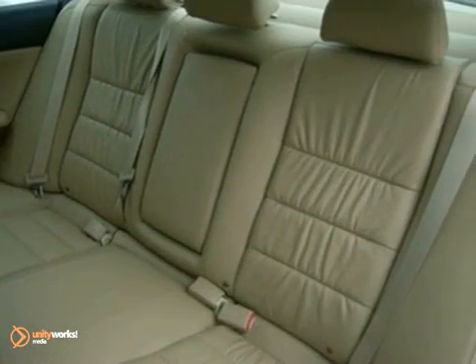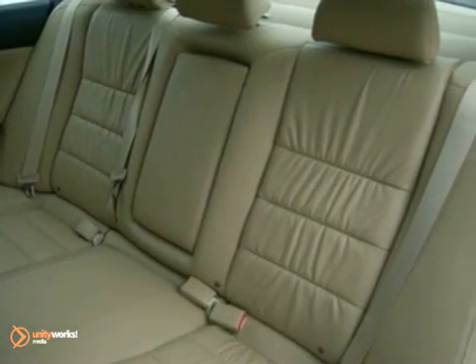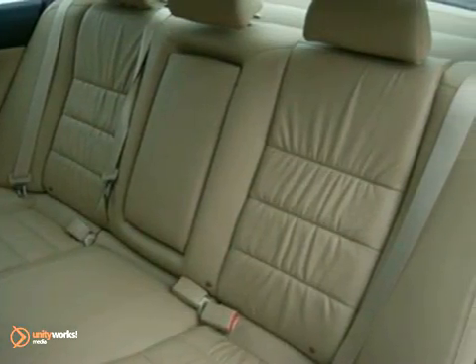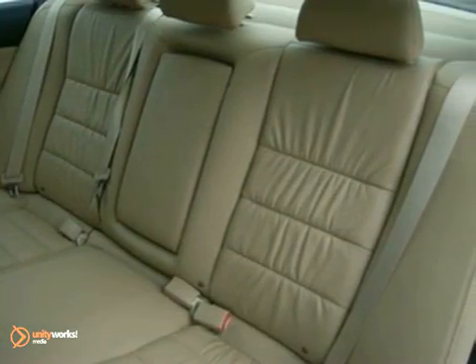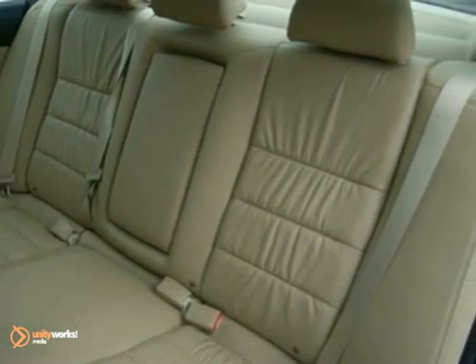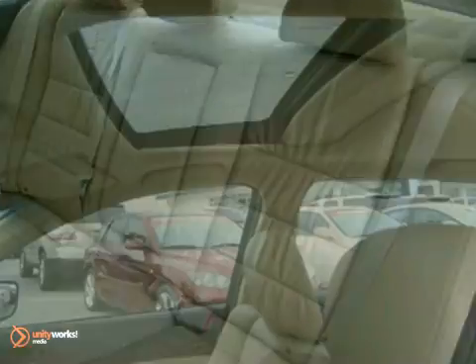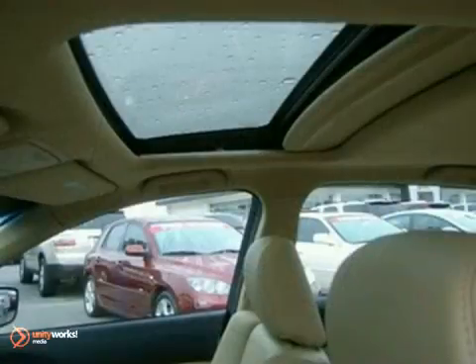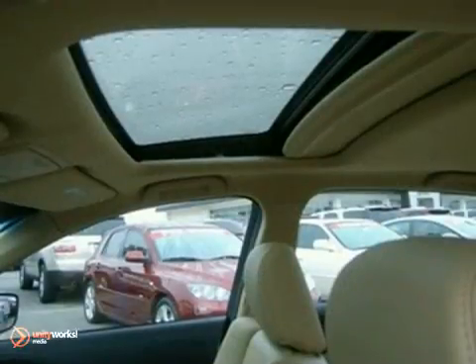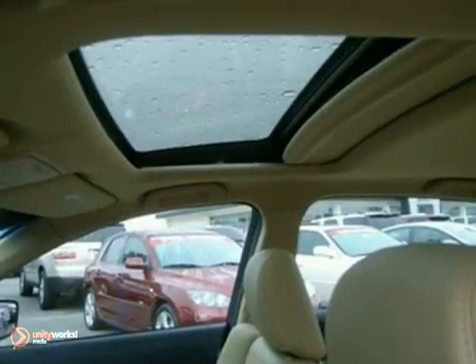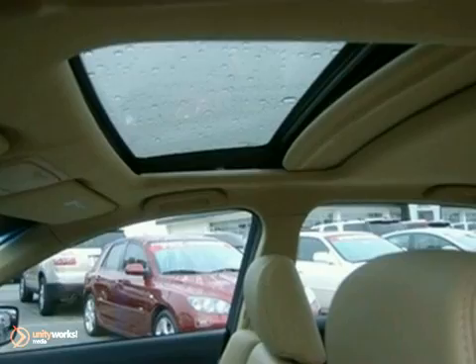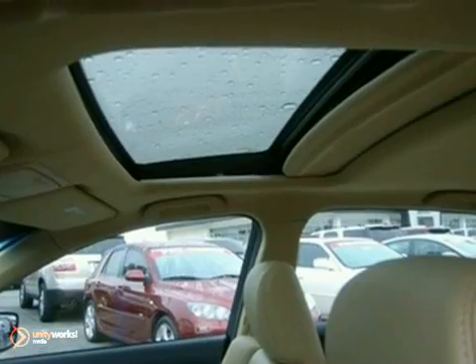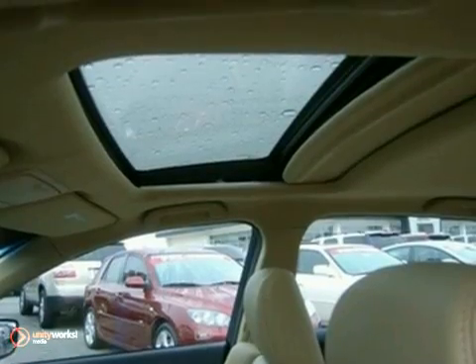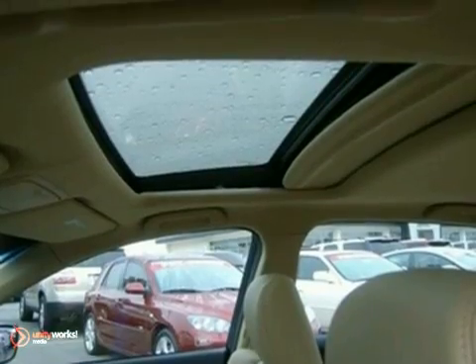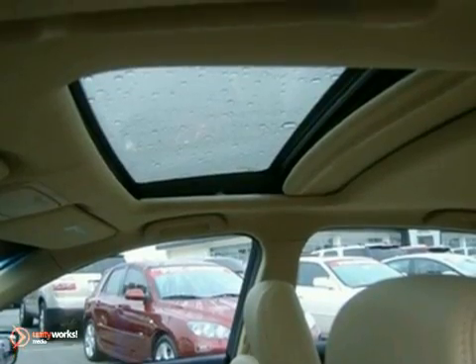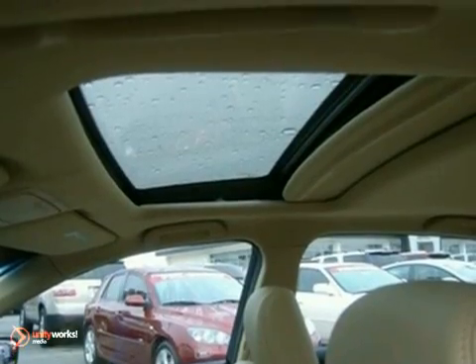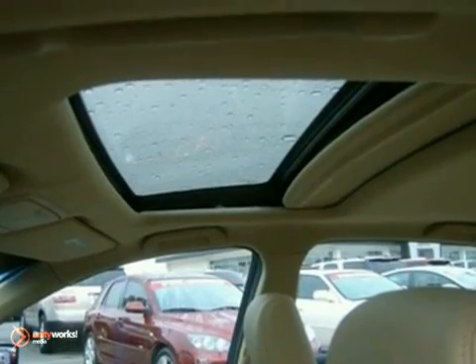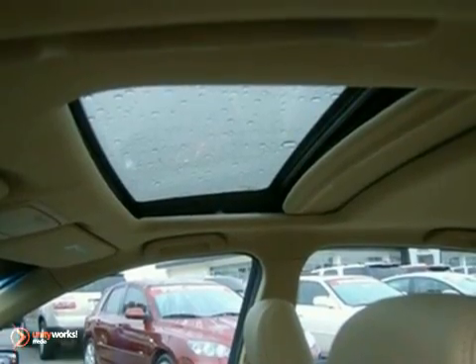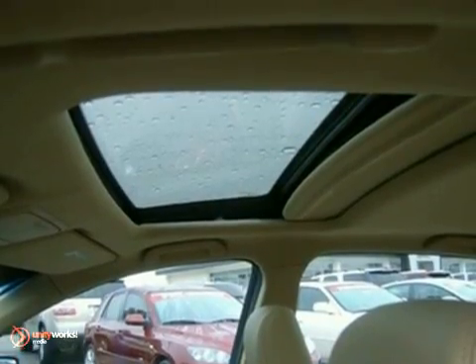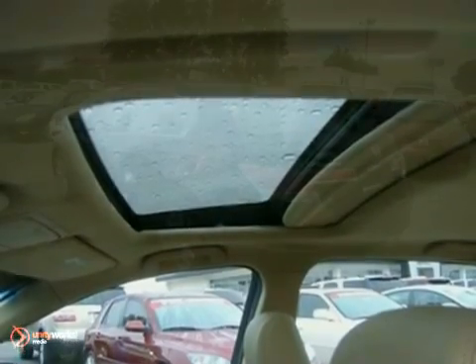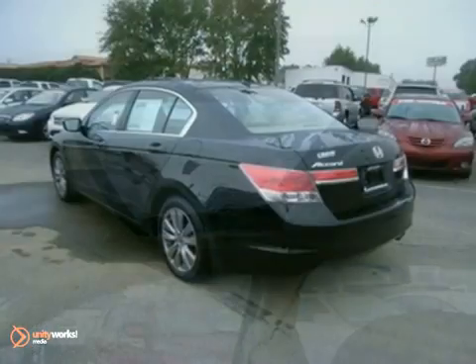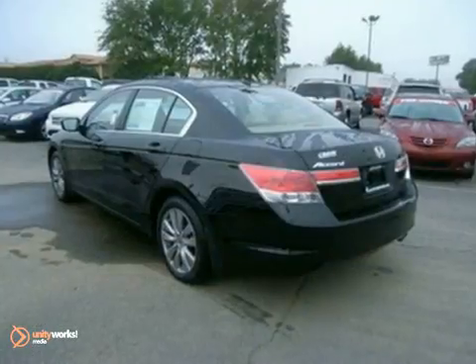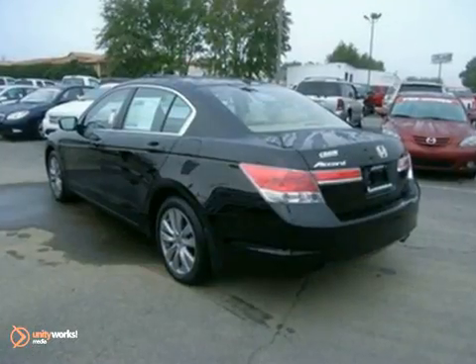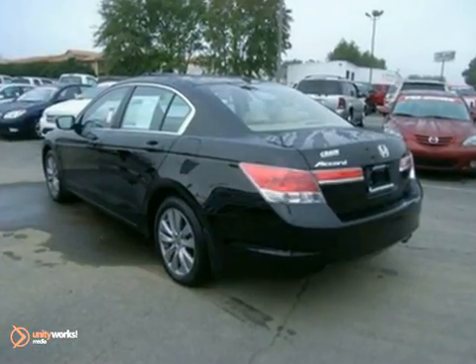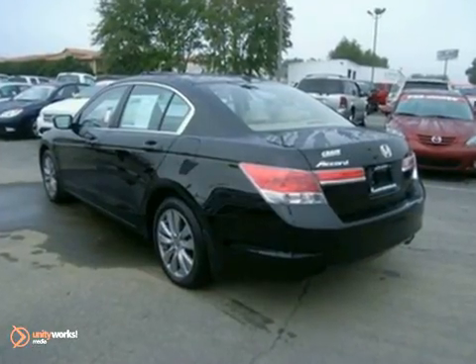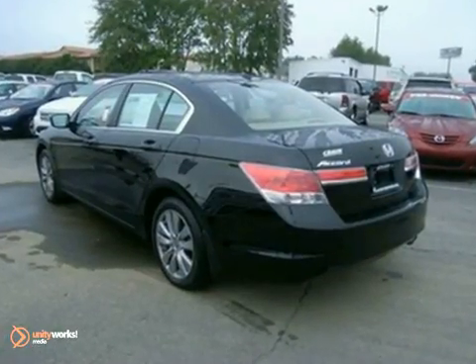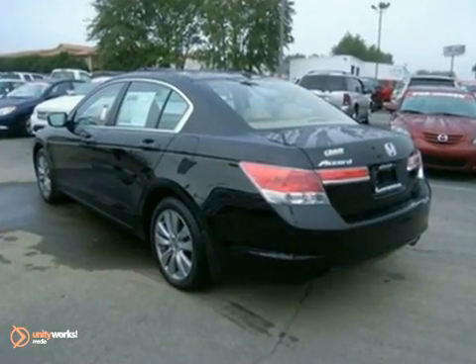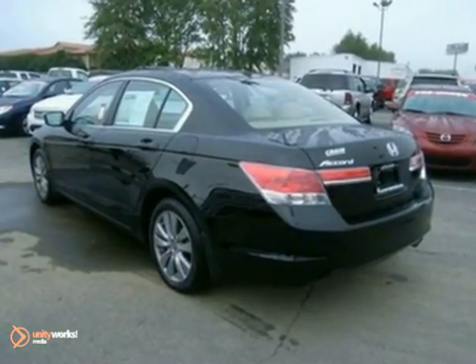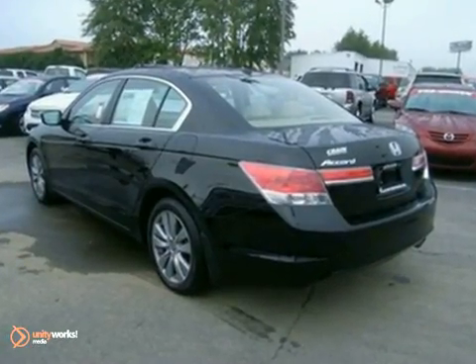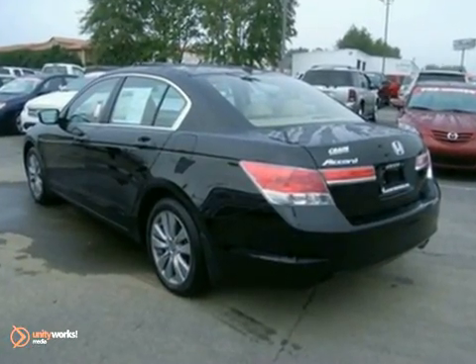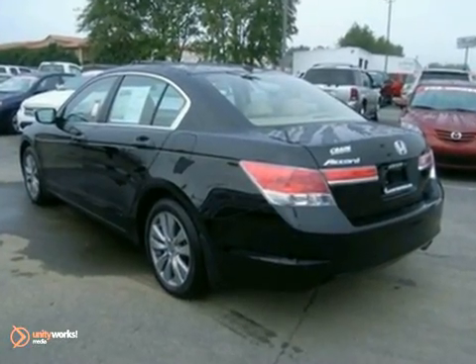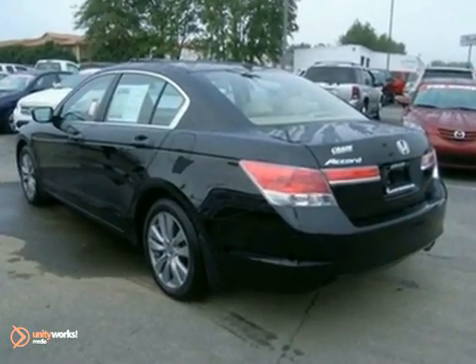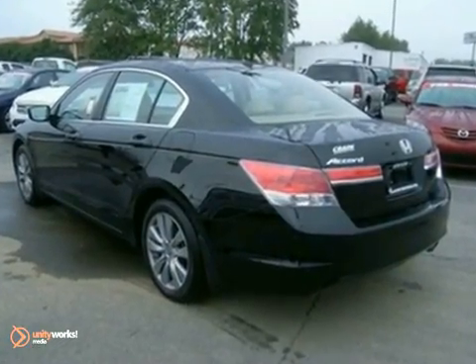This Accord's cockpit is cool and comfortable with sleek high-tech instrumentation, rich appointments, and wonderfully comfortable seats.